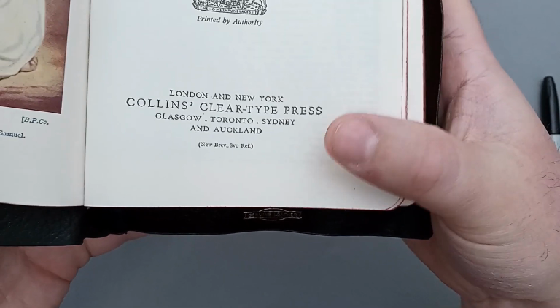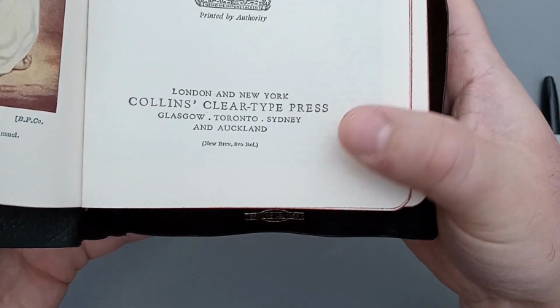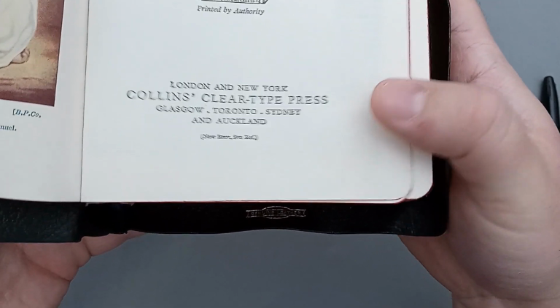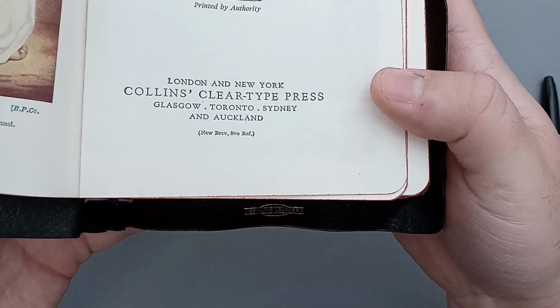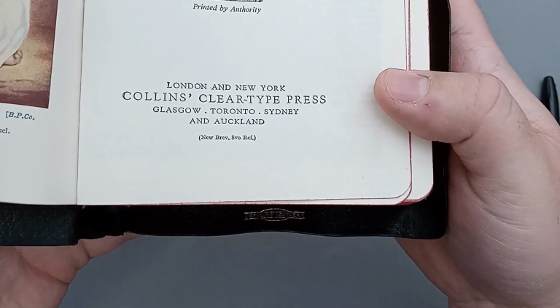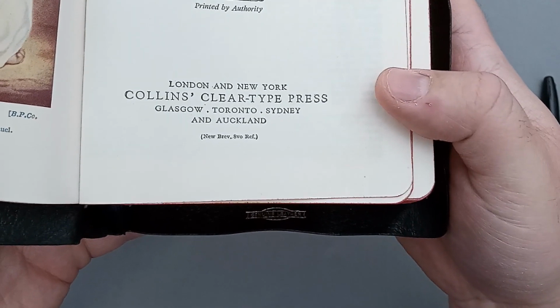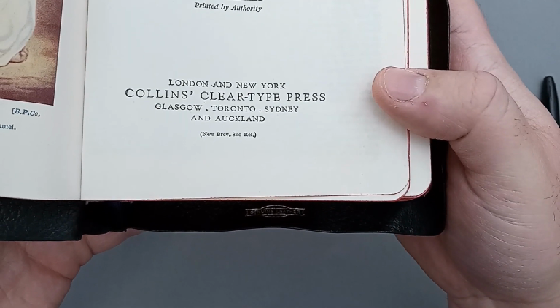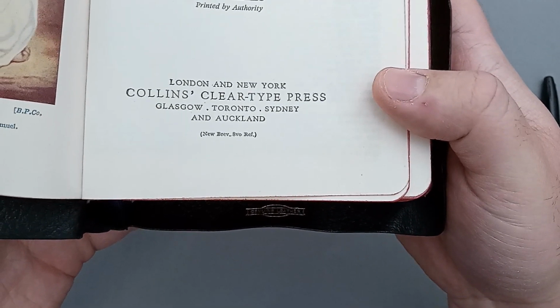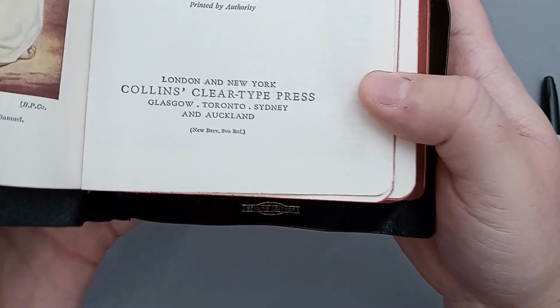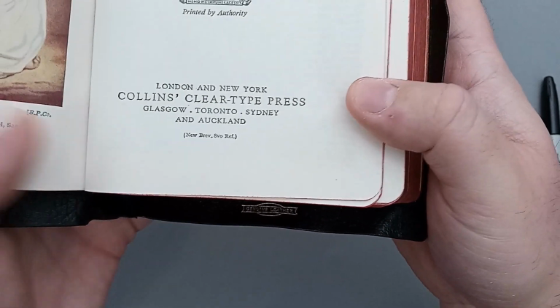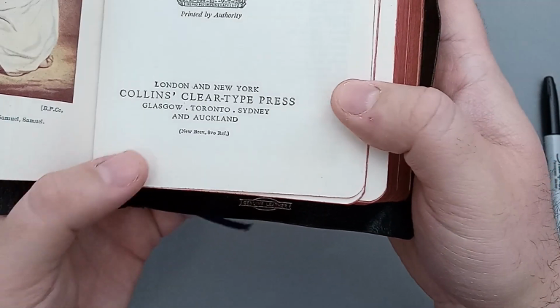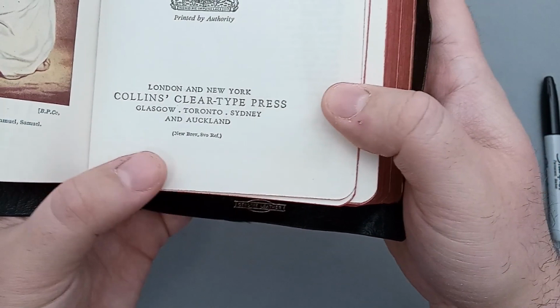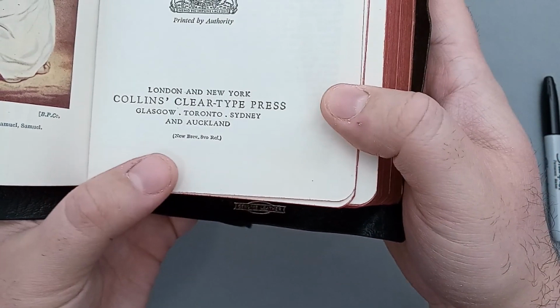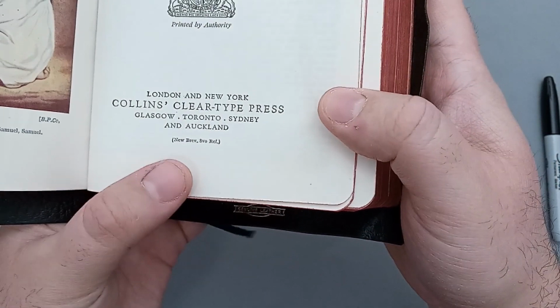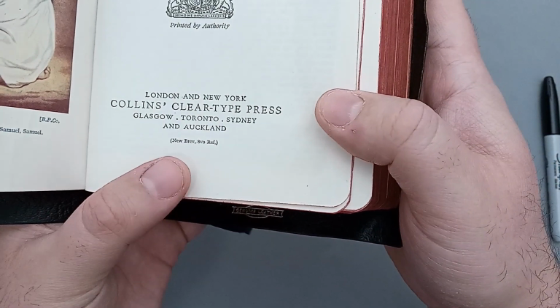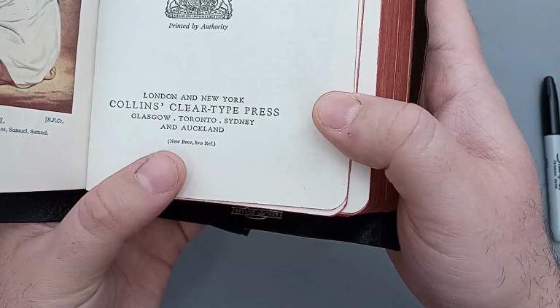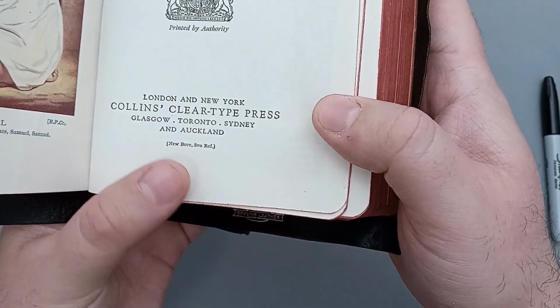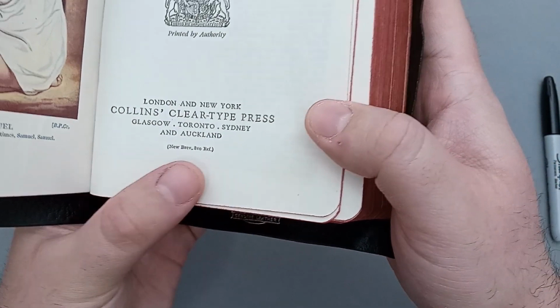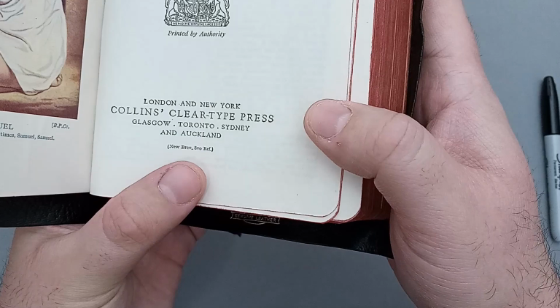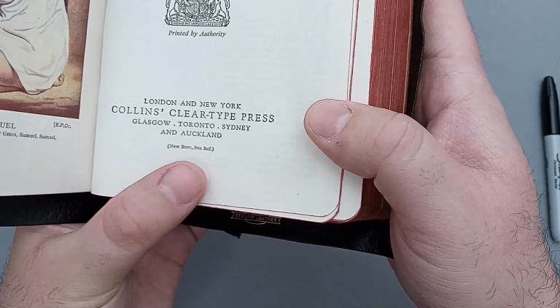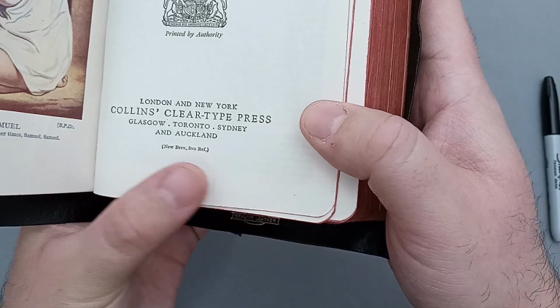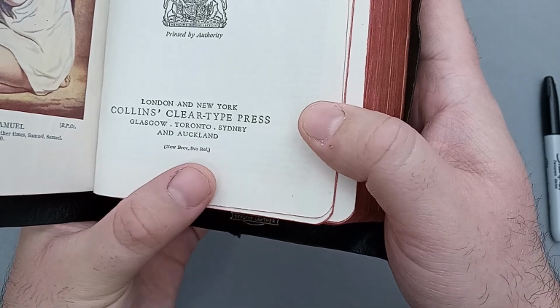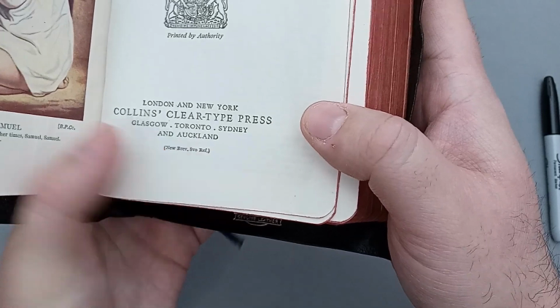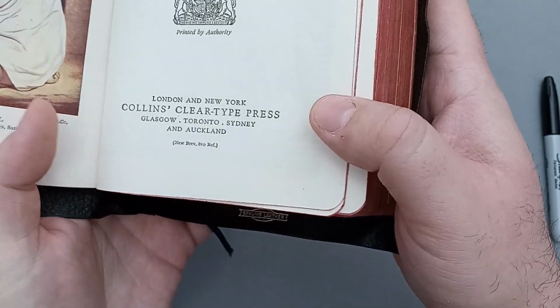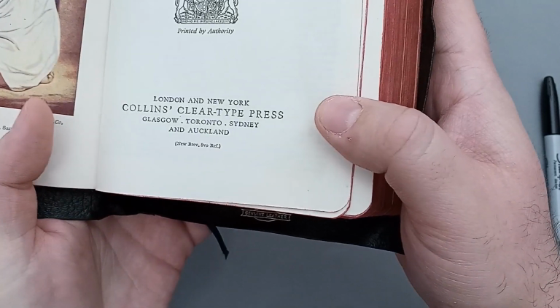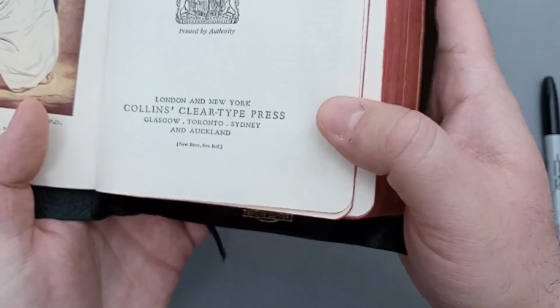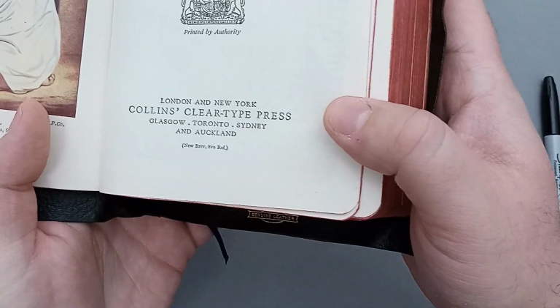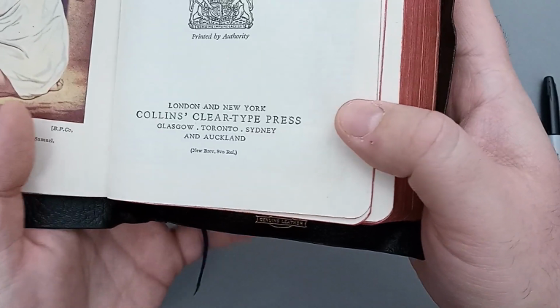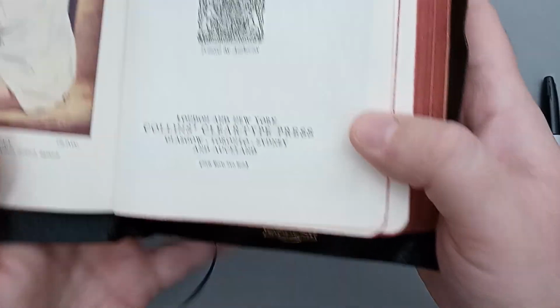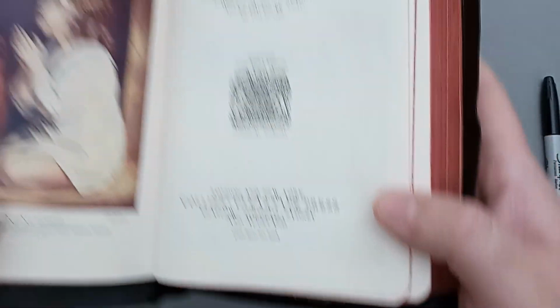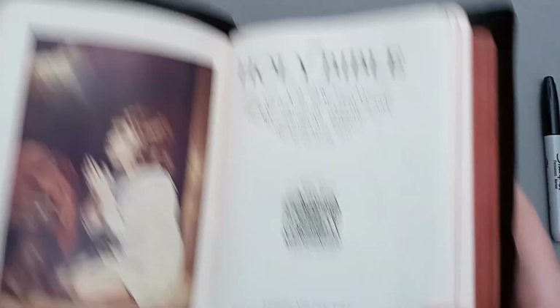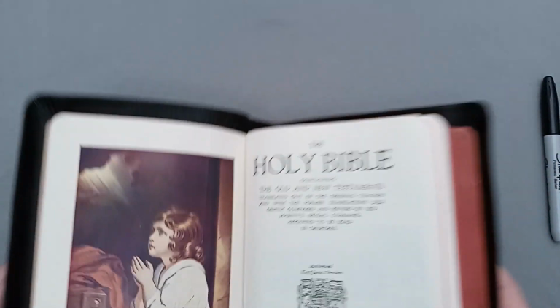That tells you basically the font type, the size of the page, and any additional features — in this case, references.